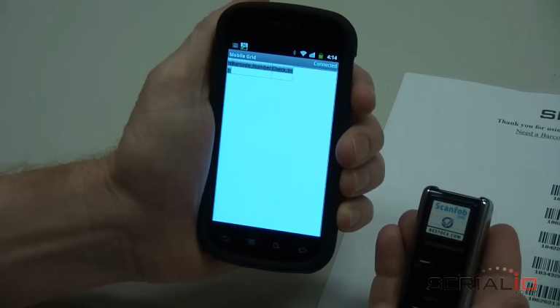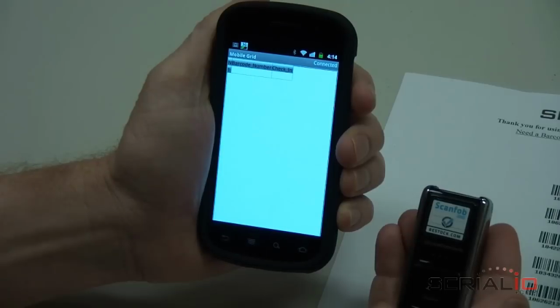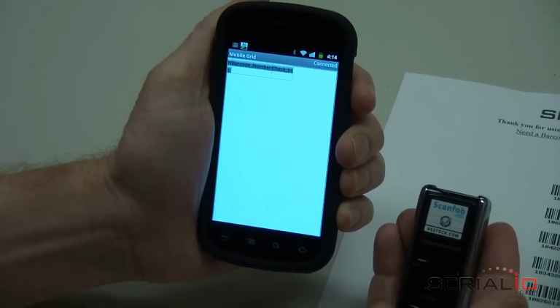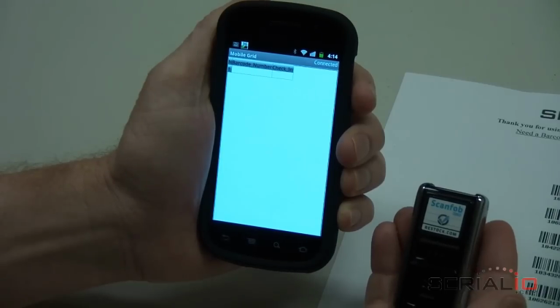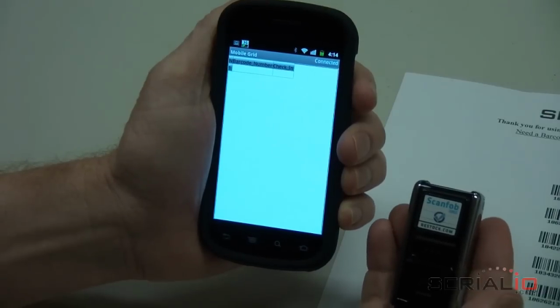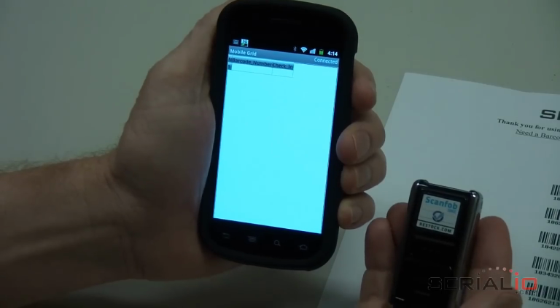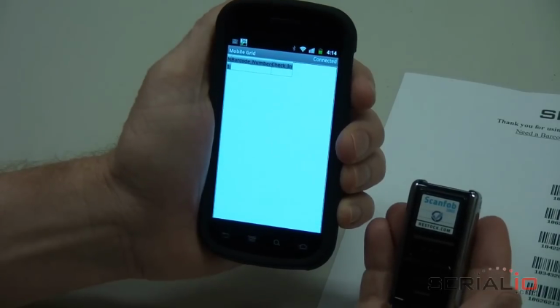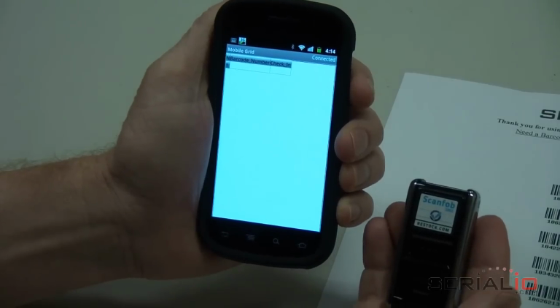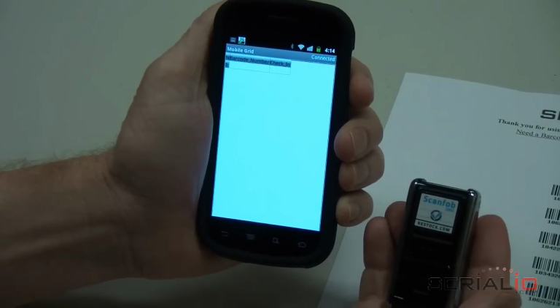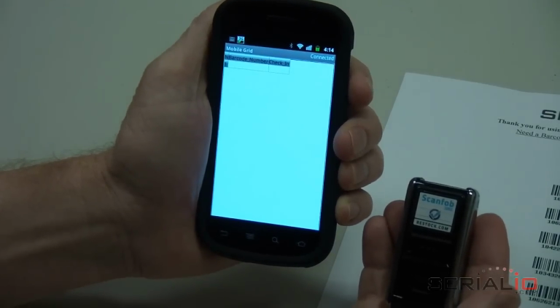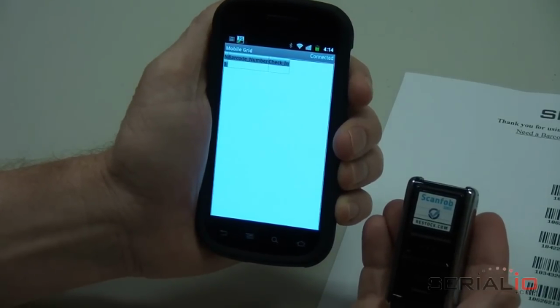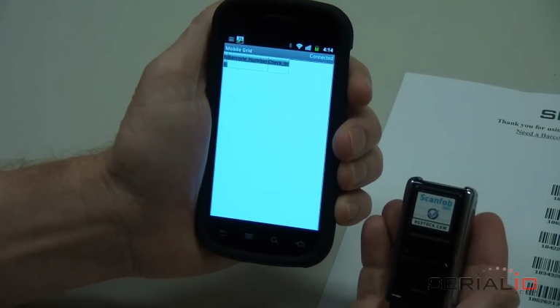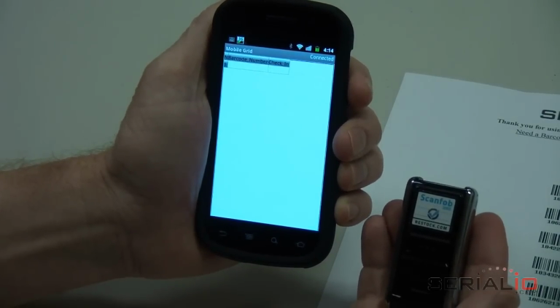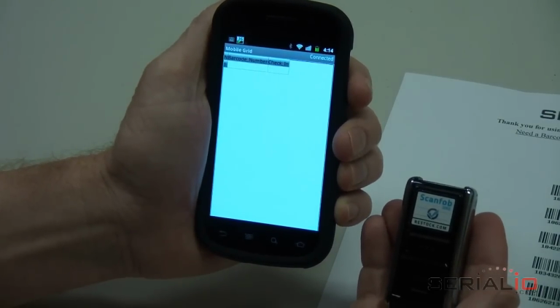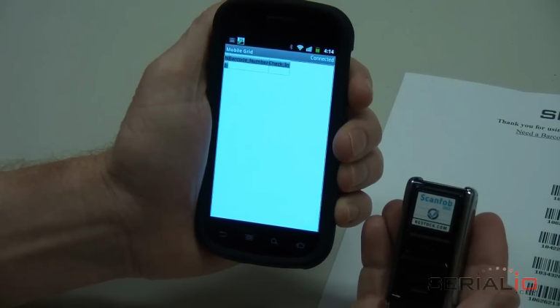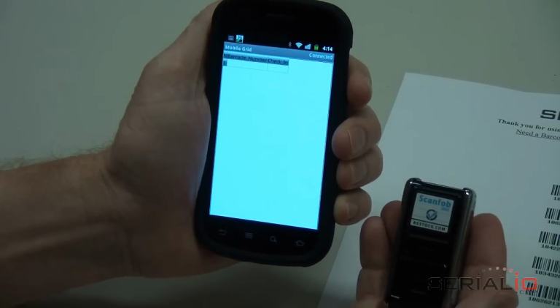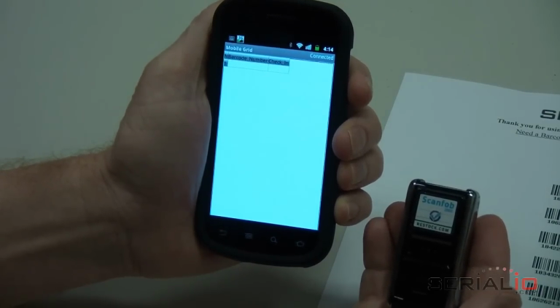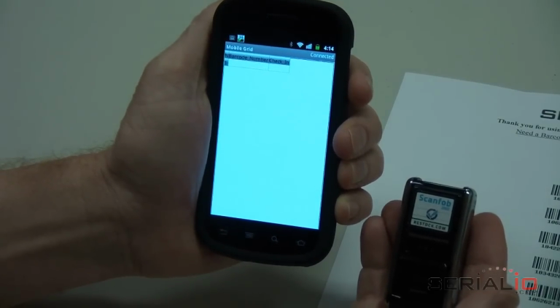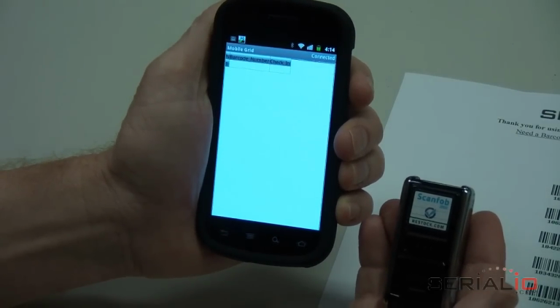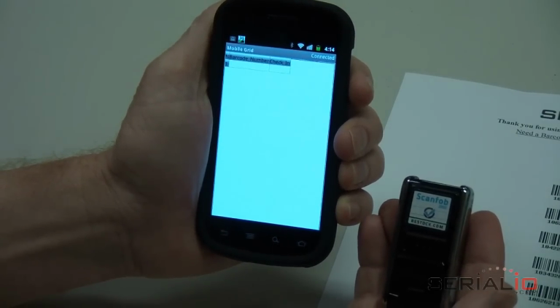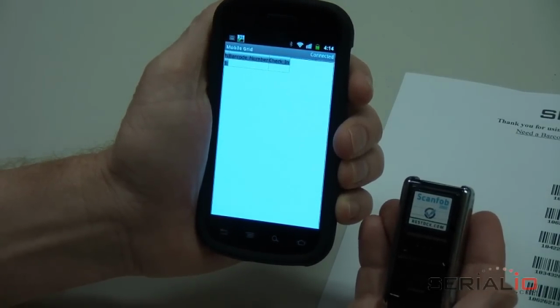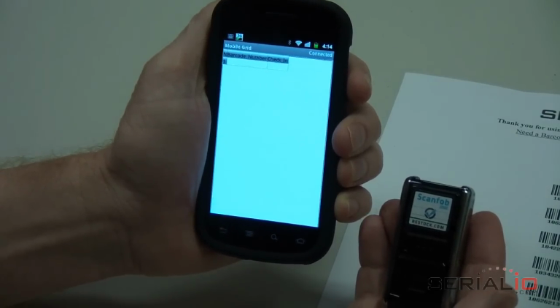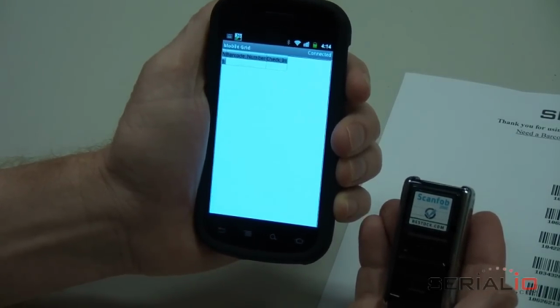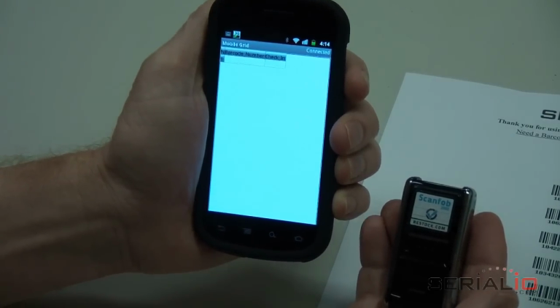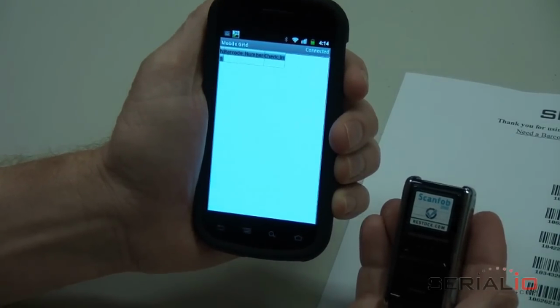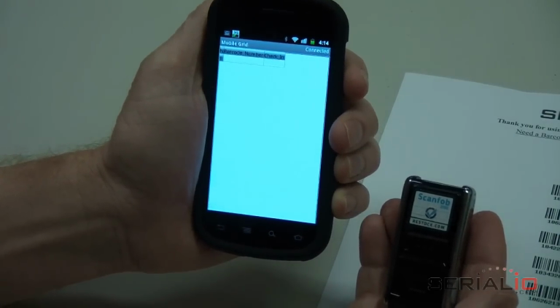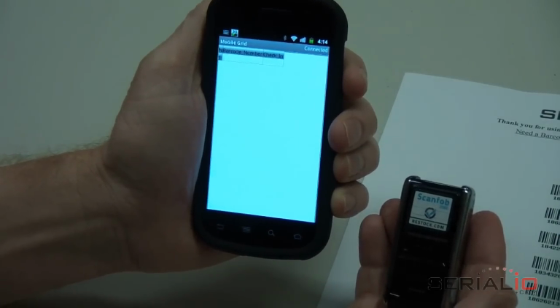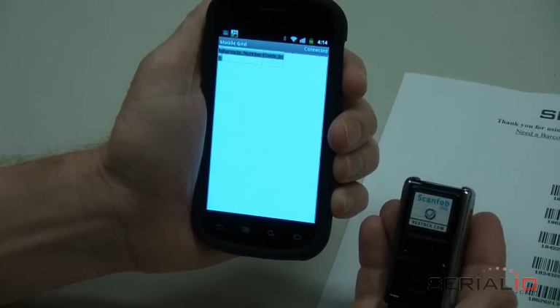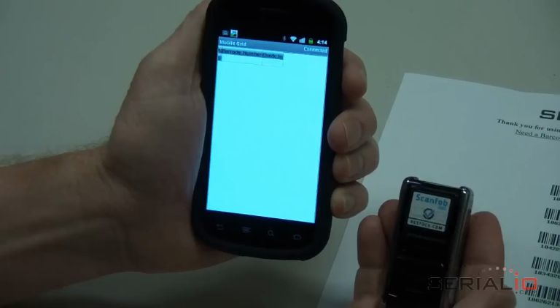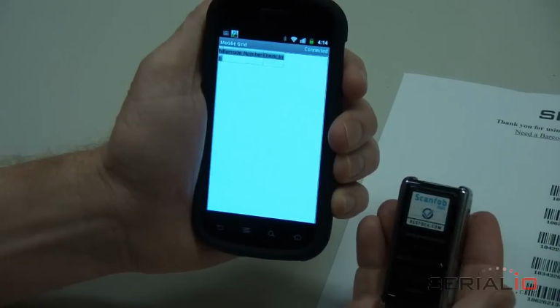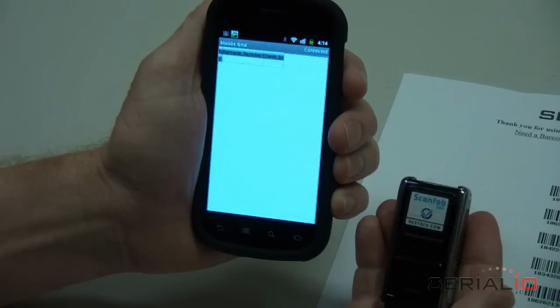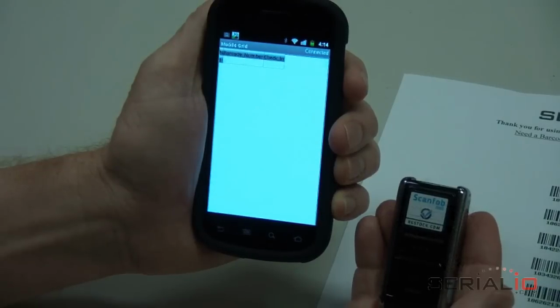There is no phone contract needed to use this solution. Mobile Grid app setup for ticket check-in is fast and easy.